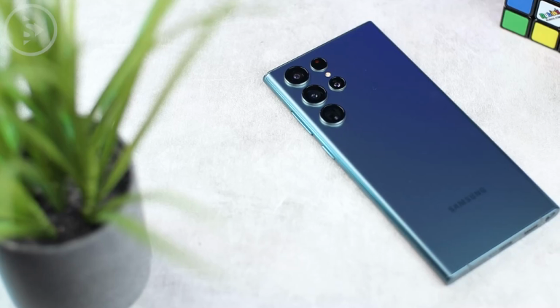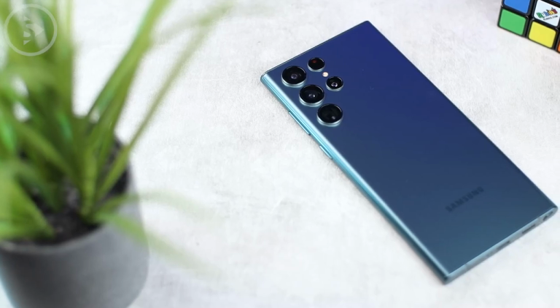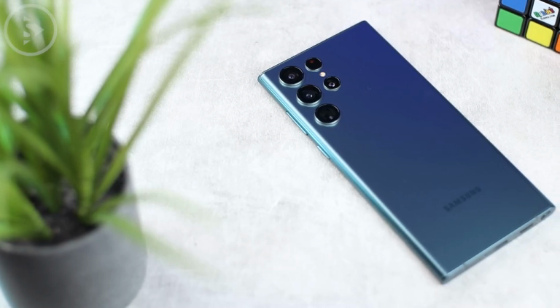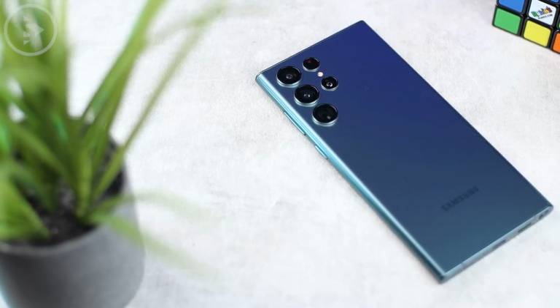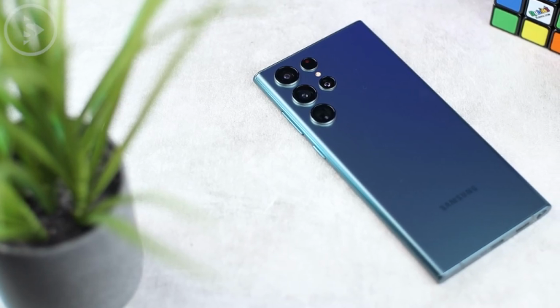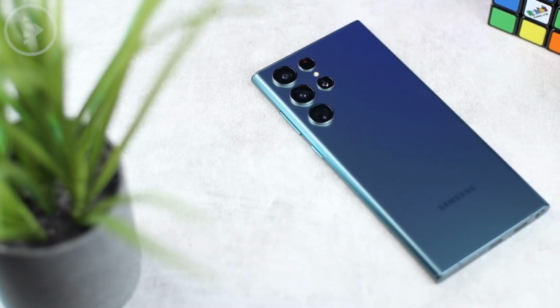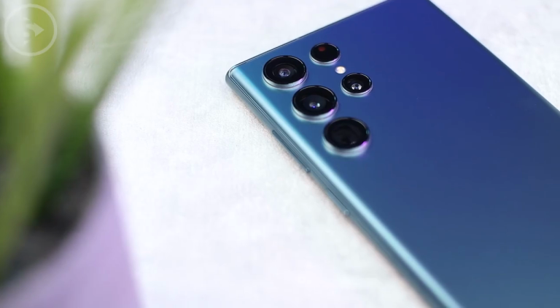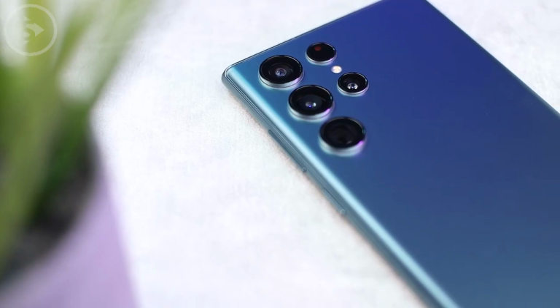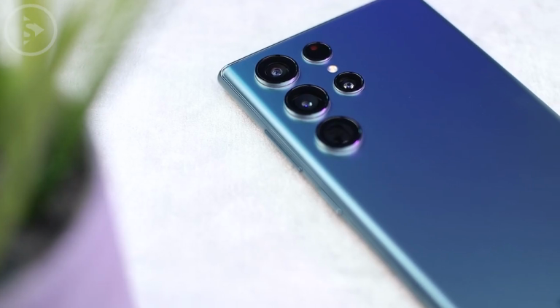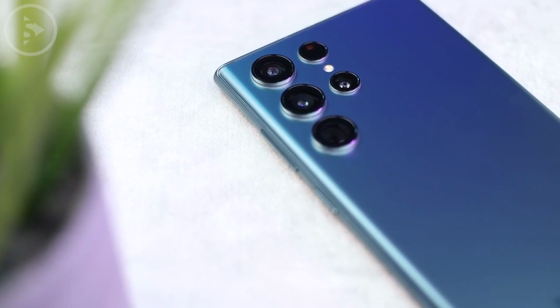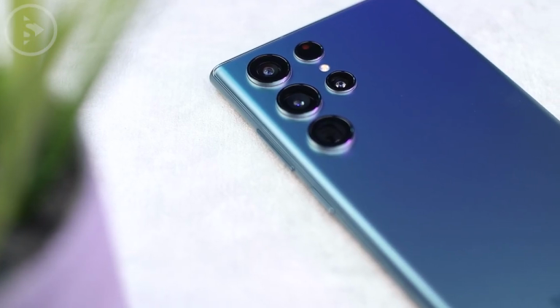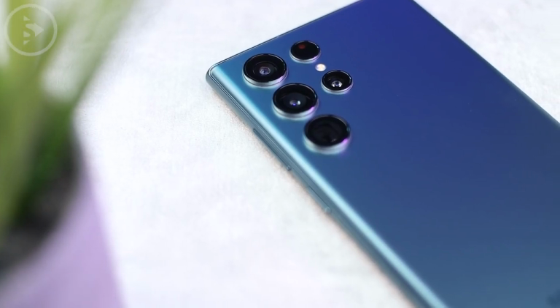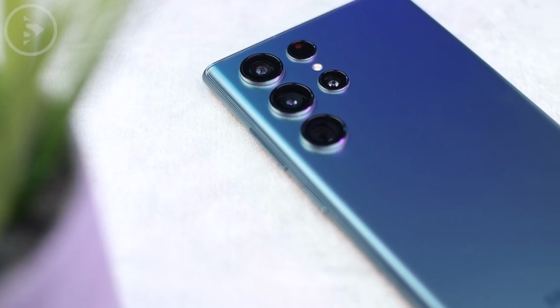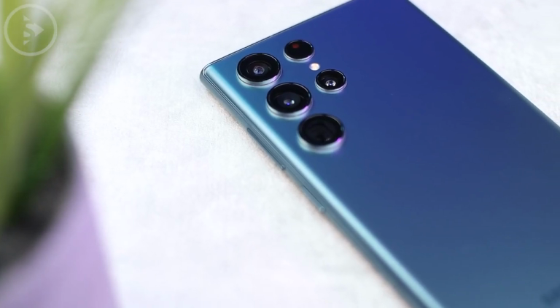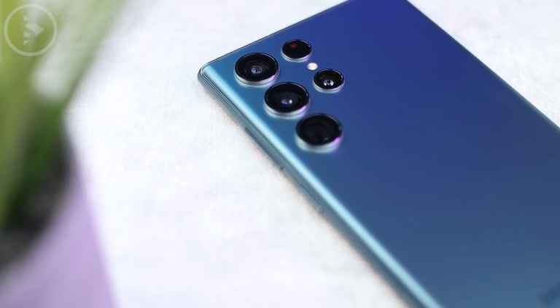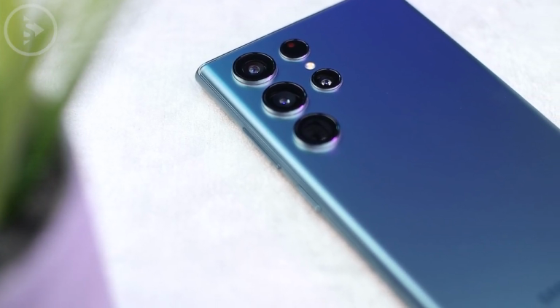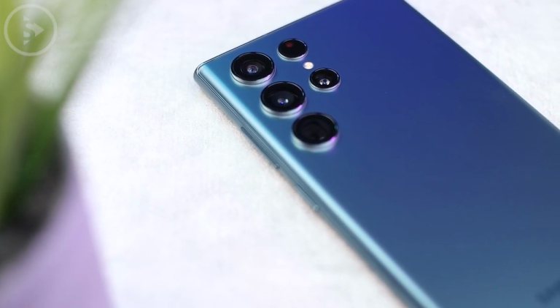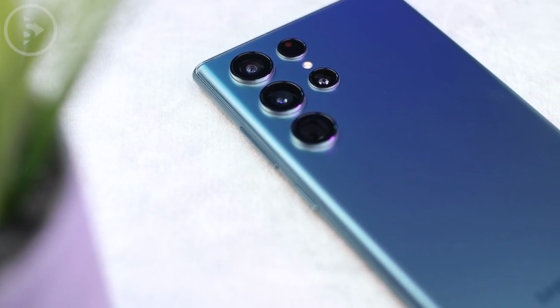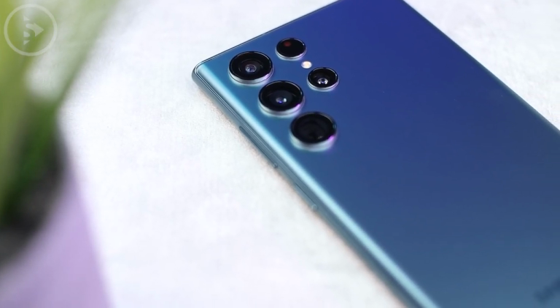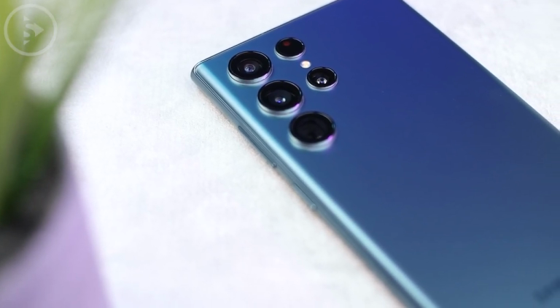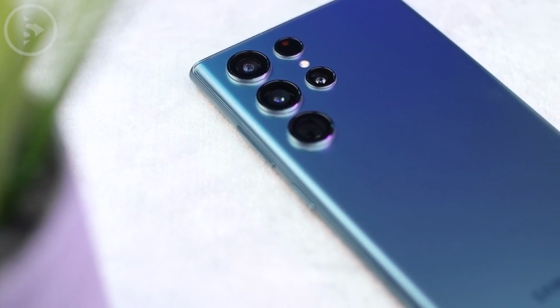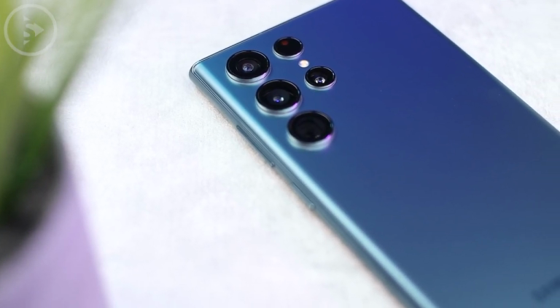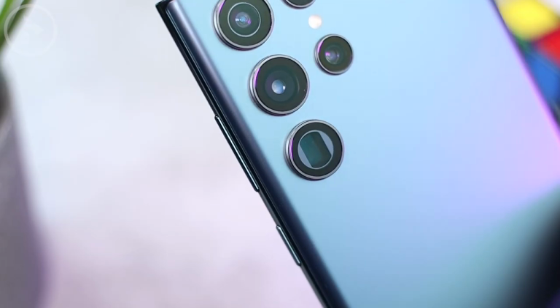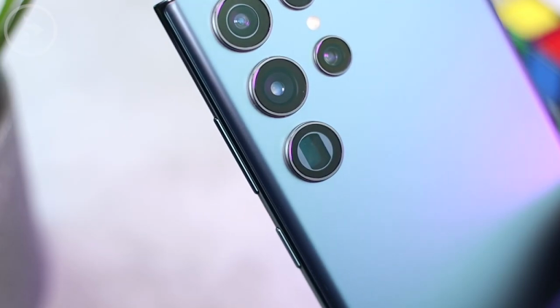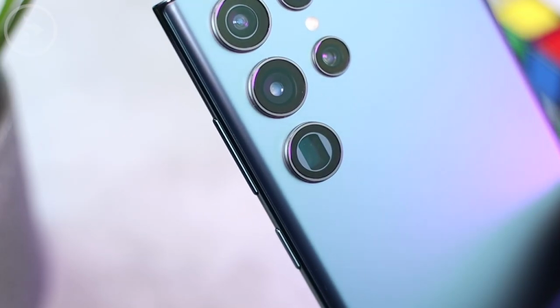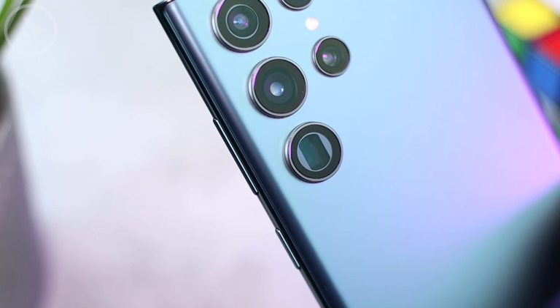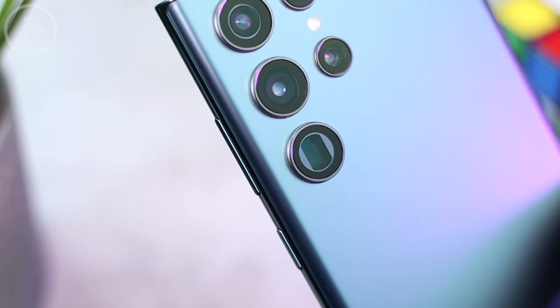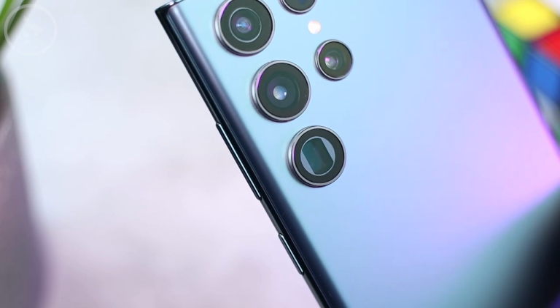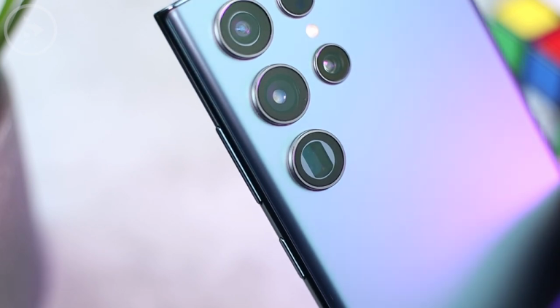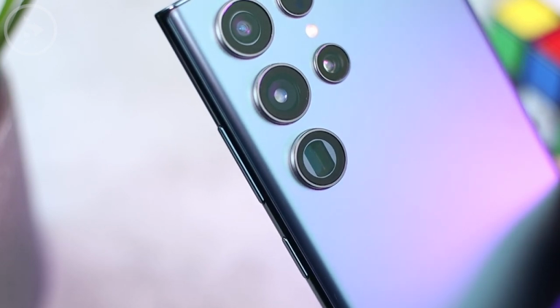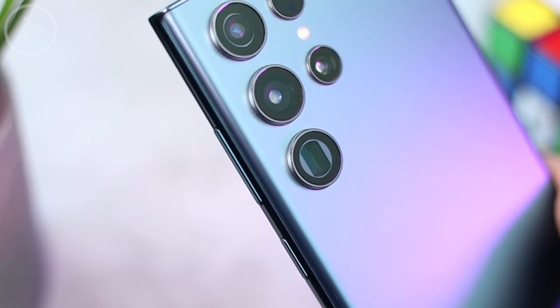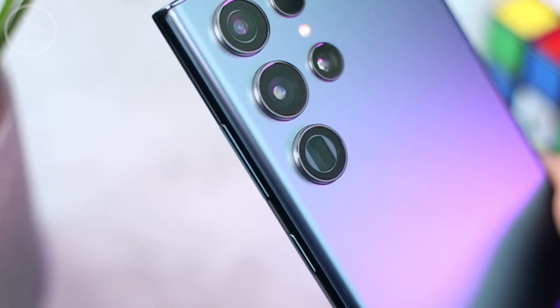Hello everyone, I'm Ihsan. In this video, I will share some of the latest info updates about the Samsung Galaxy S23 Ultra.